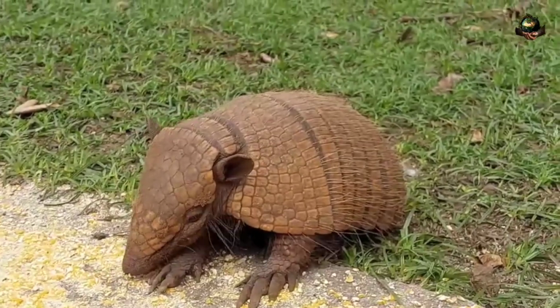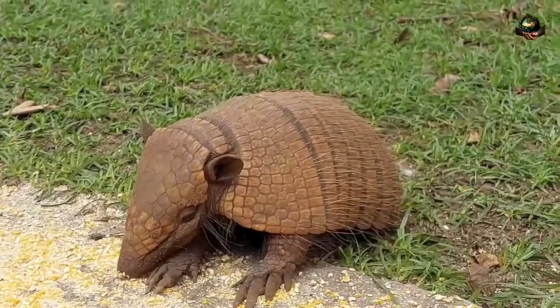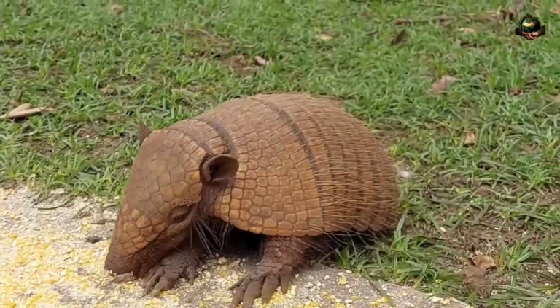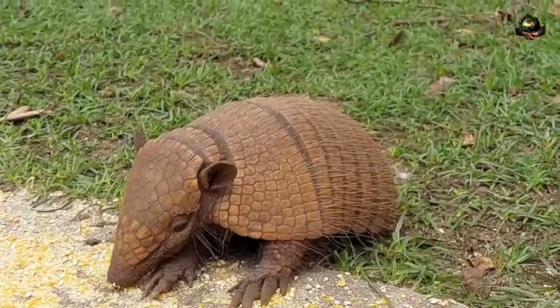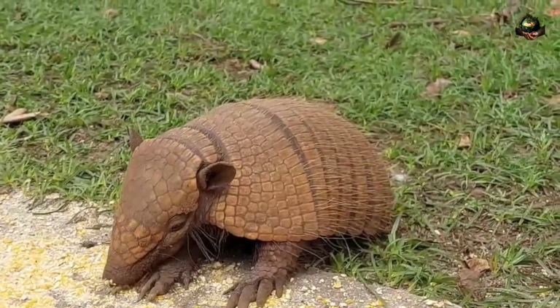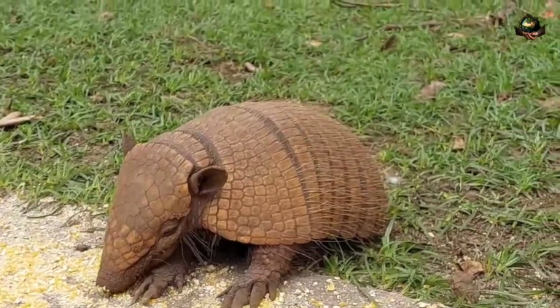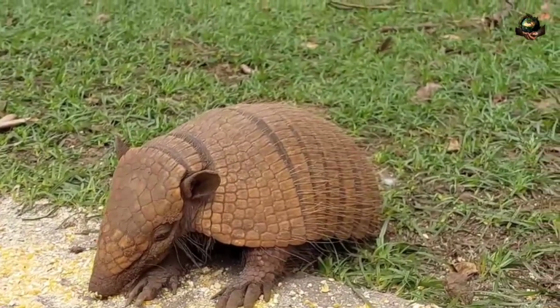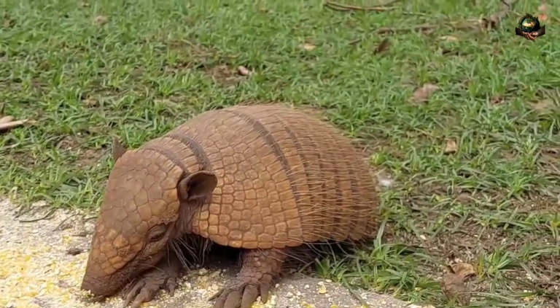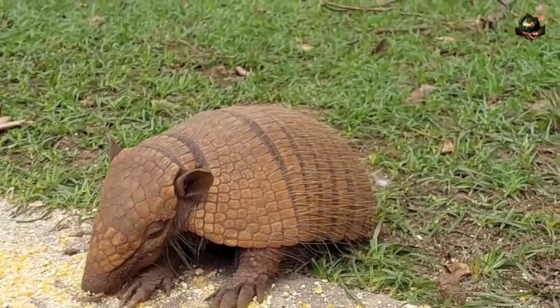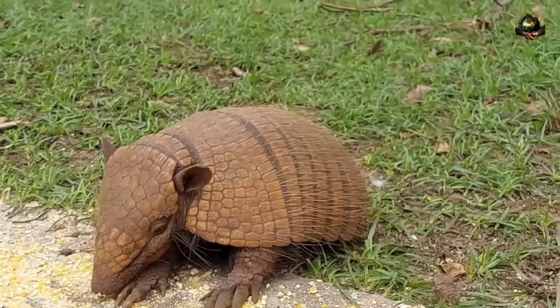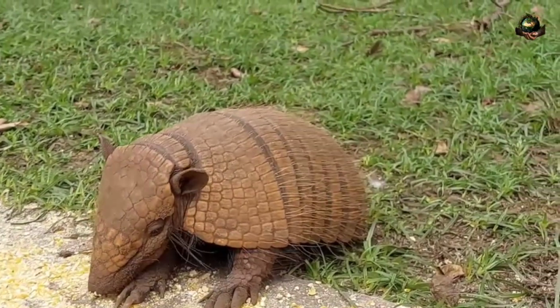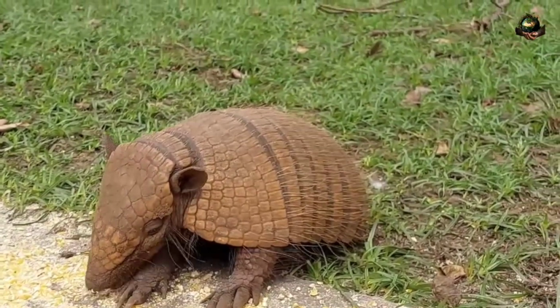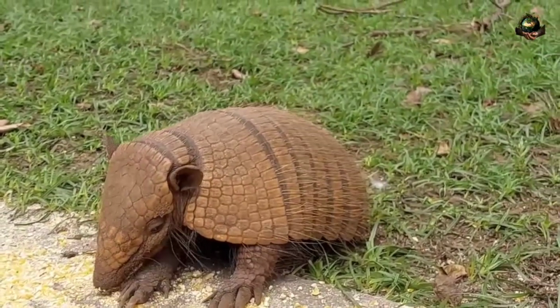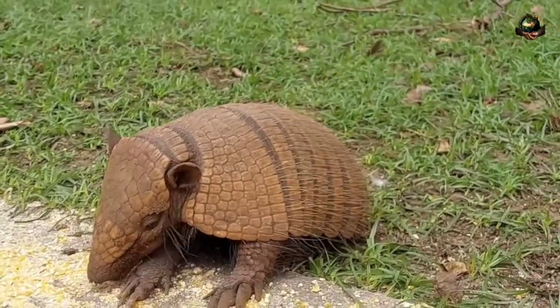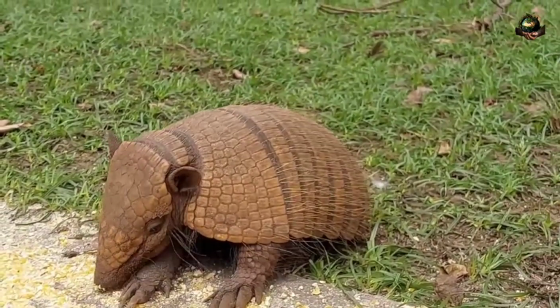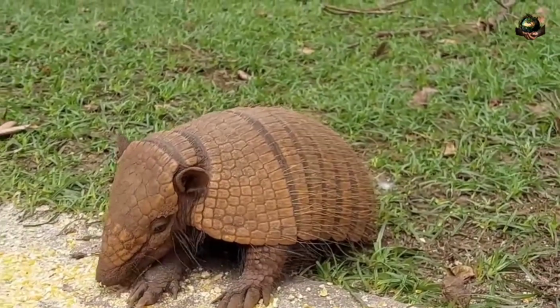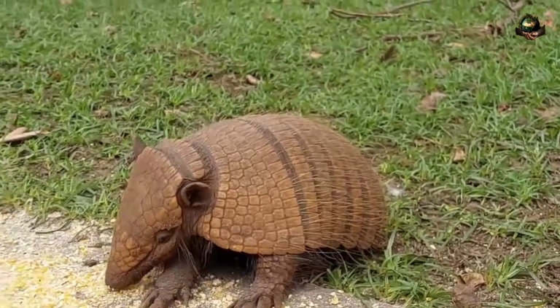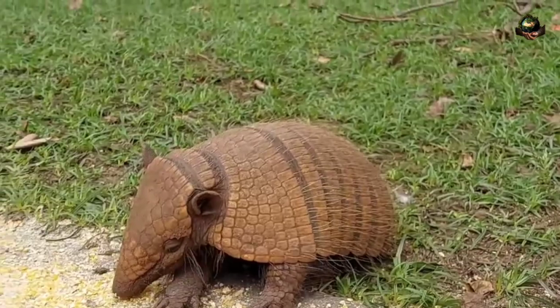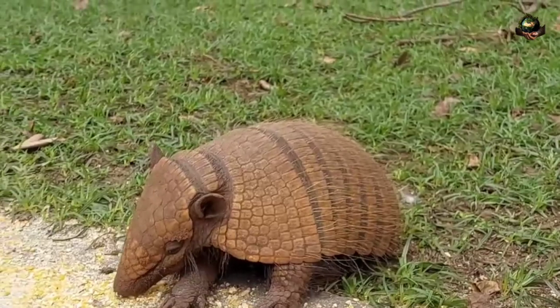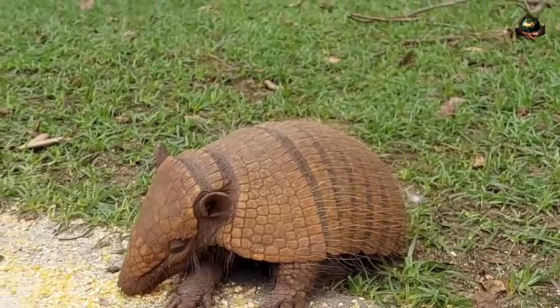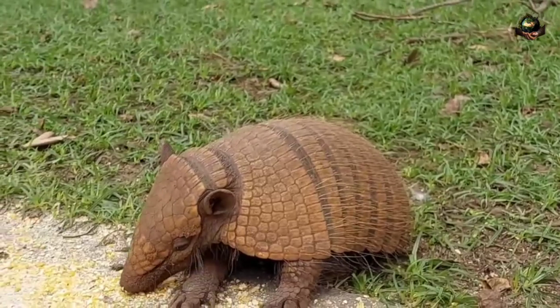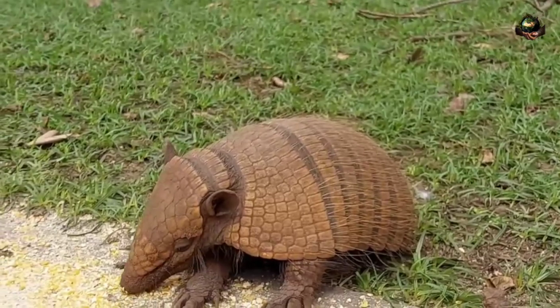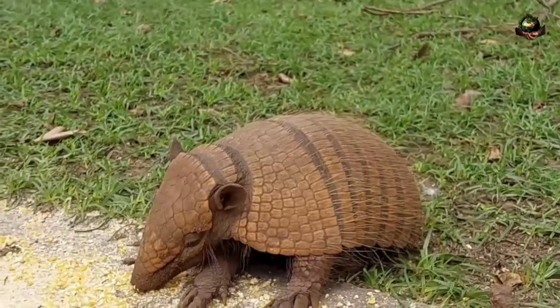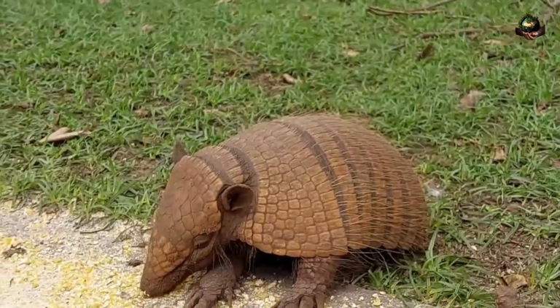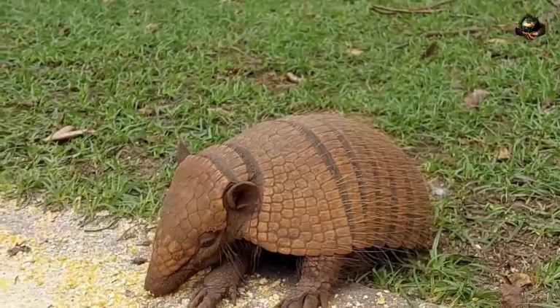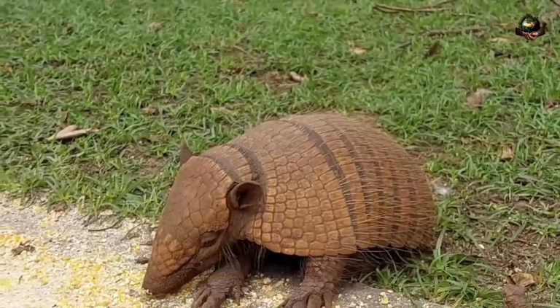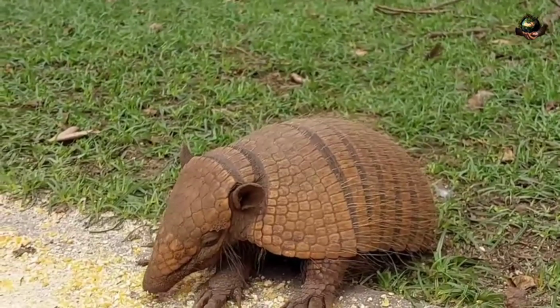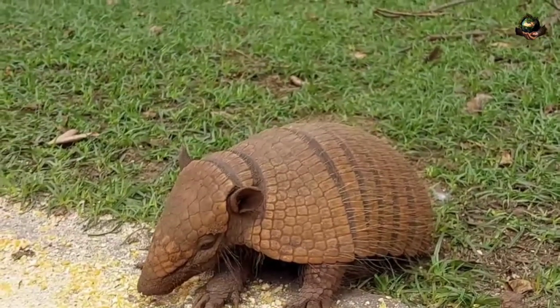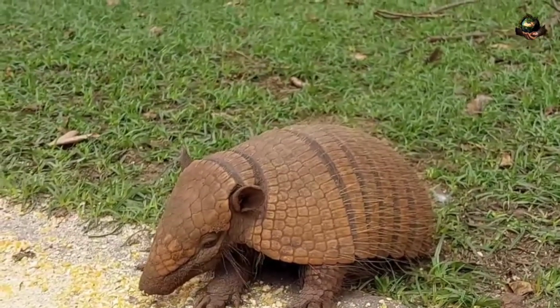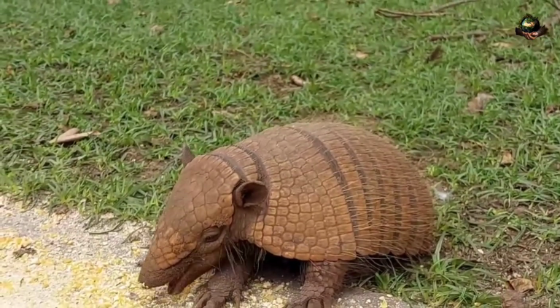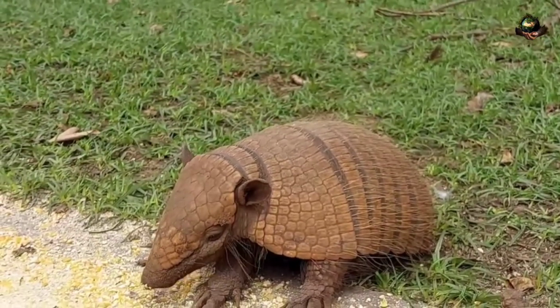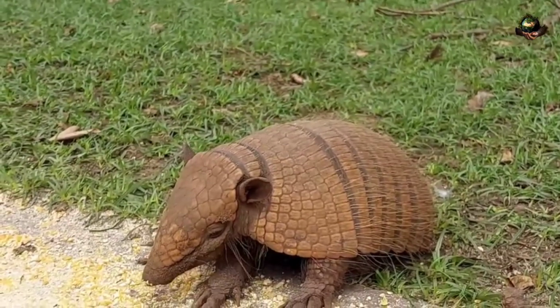They become independent and leave the burrow to establish their own territories within a few months.